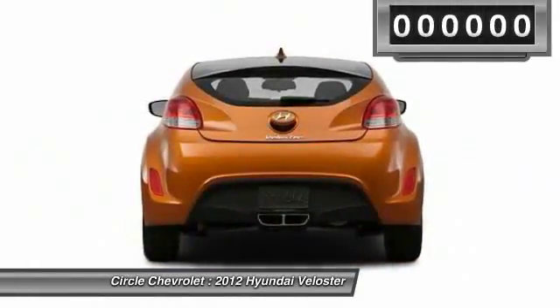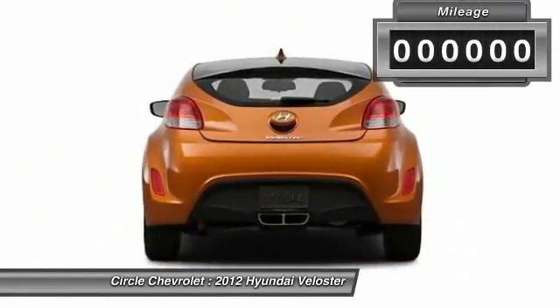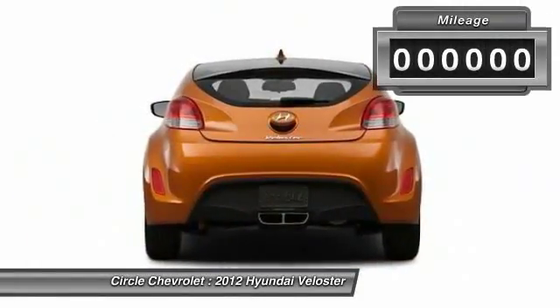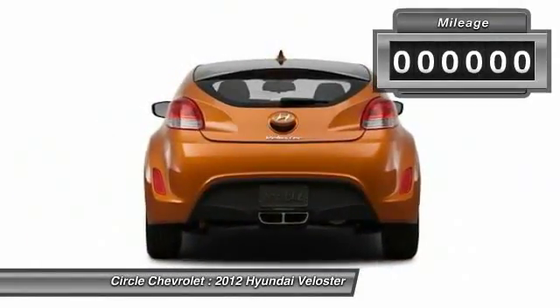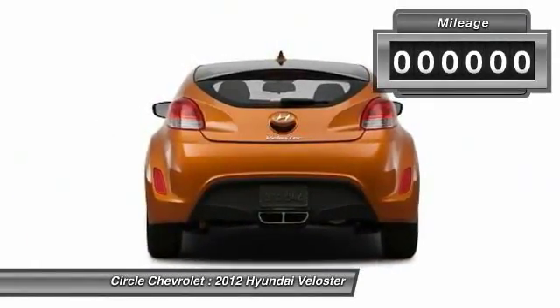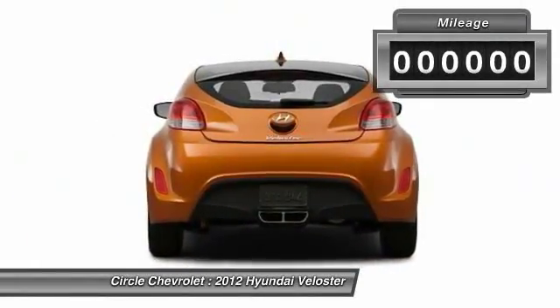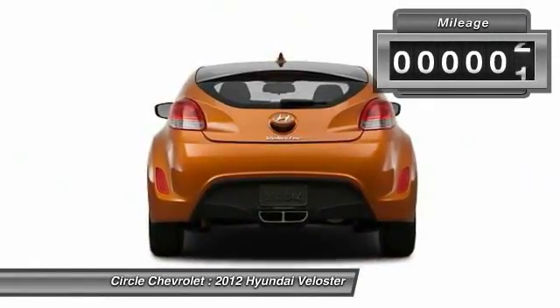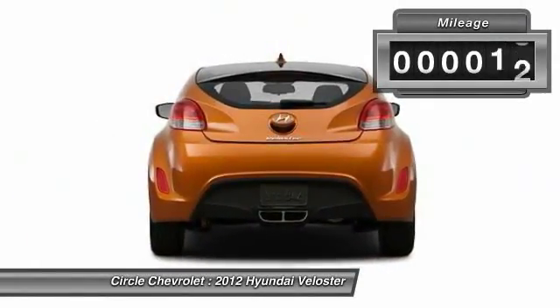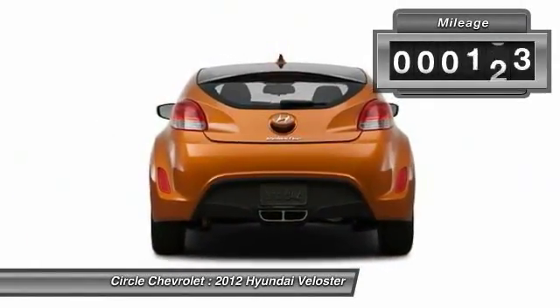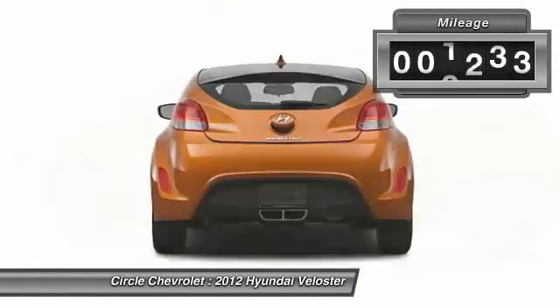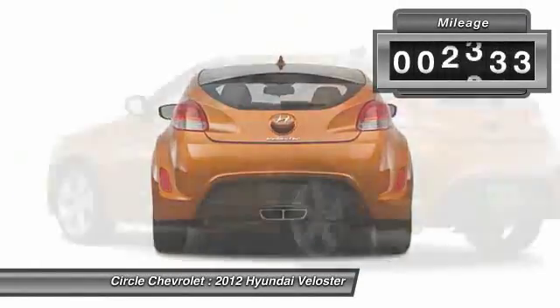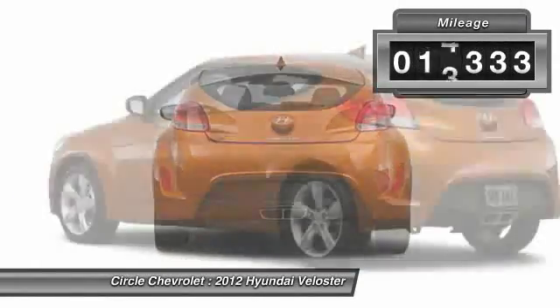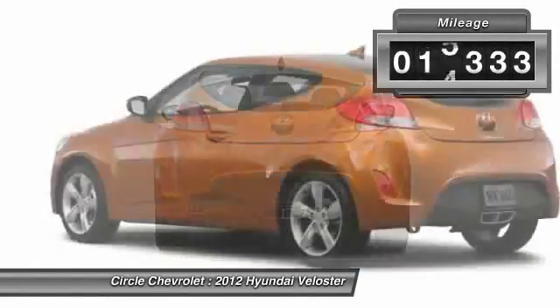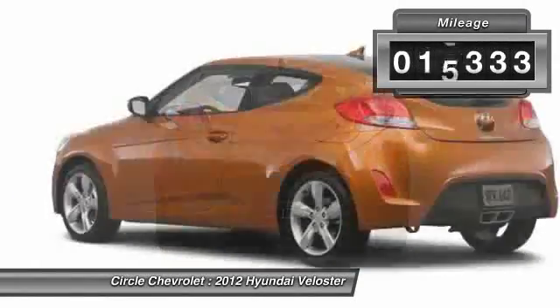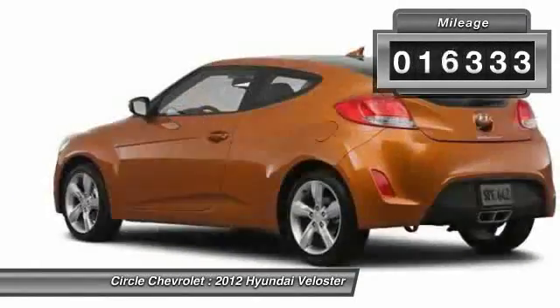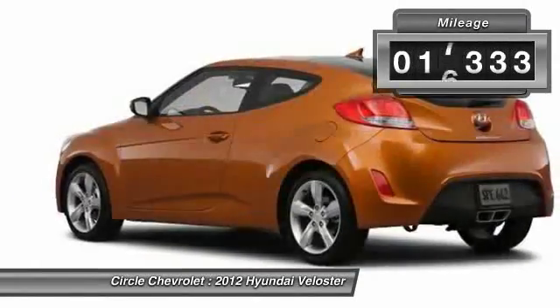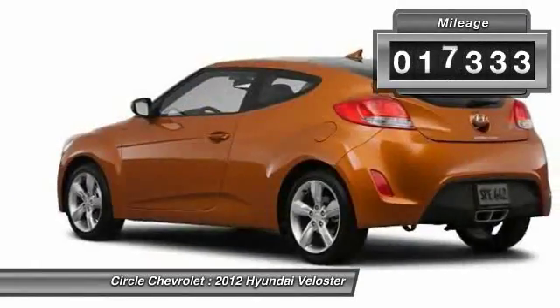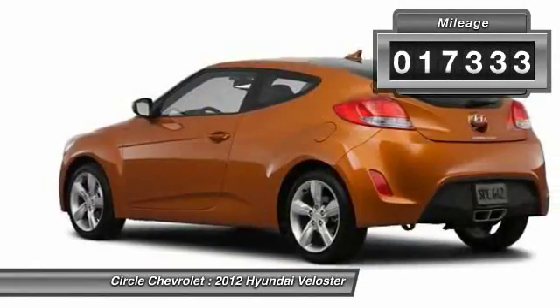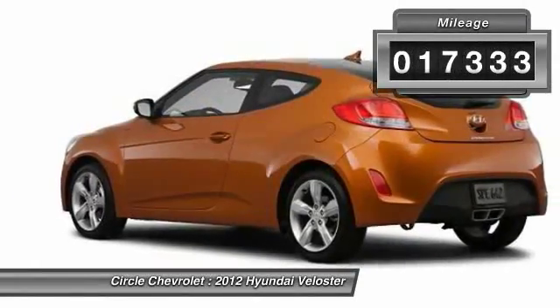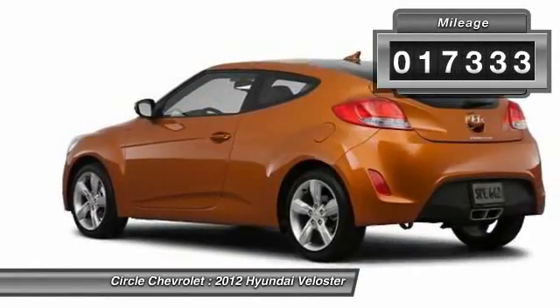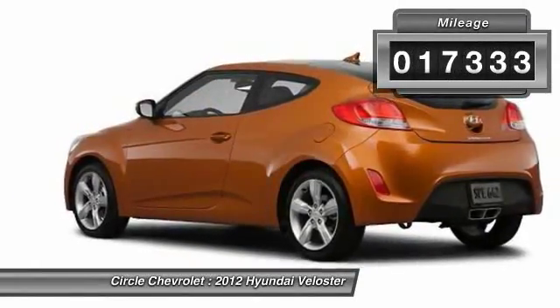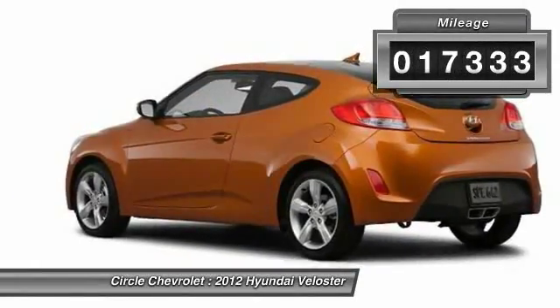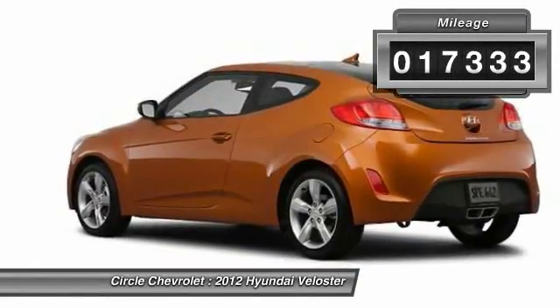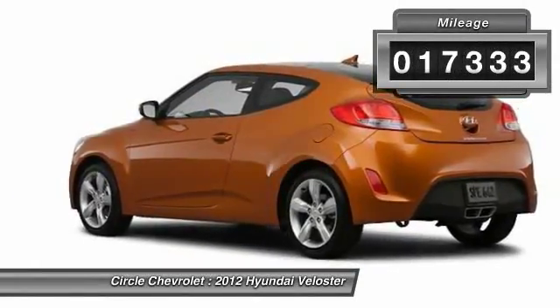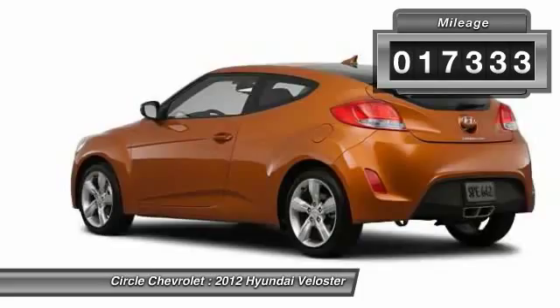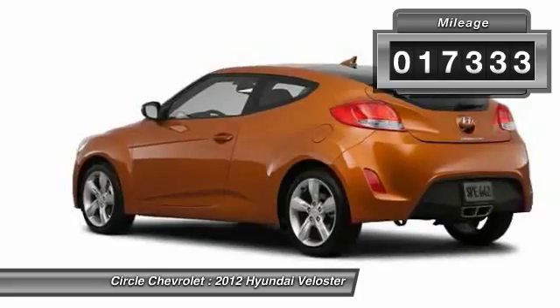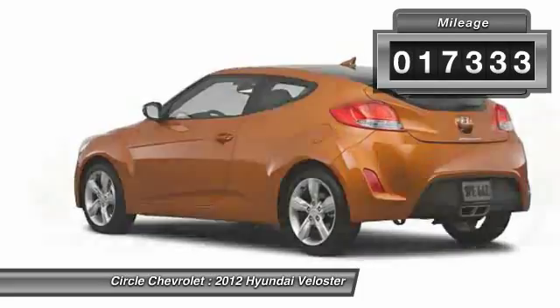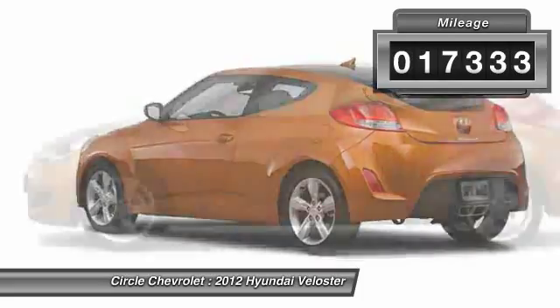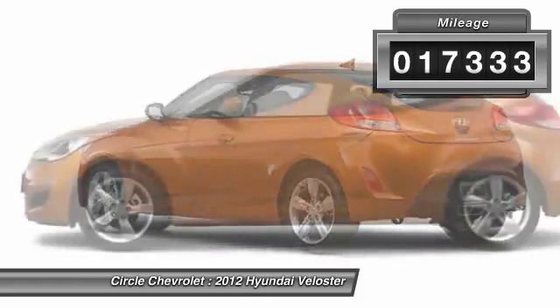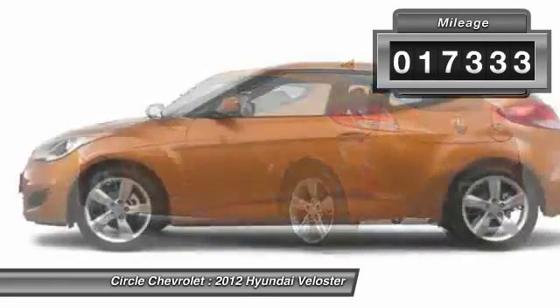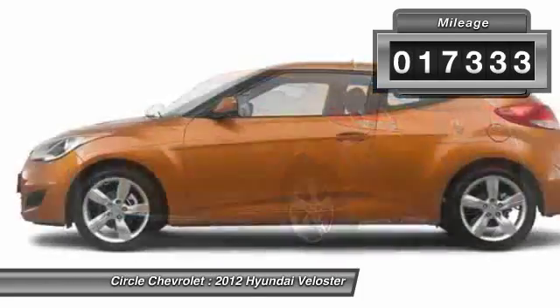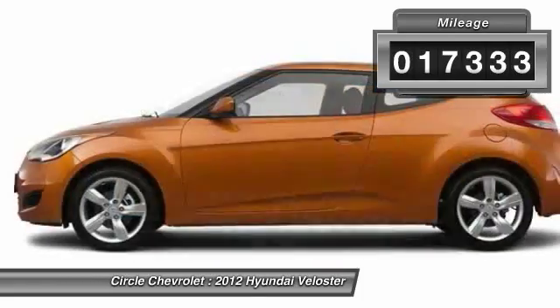This vehicle has less than 20,000 miles. Come take a test drive today.